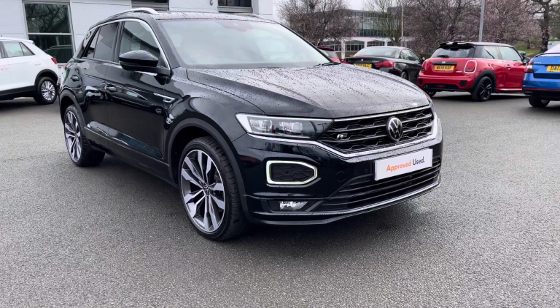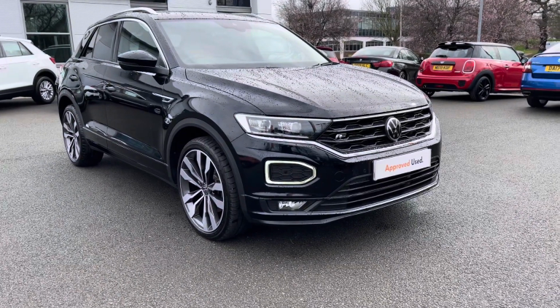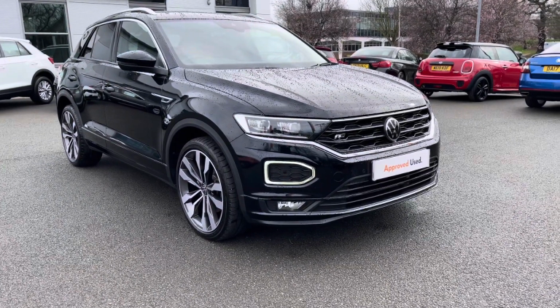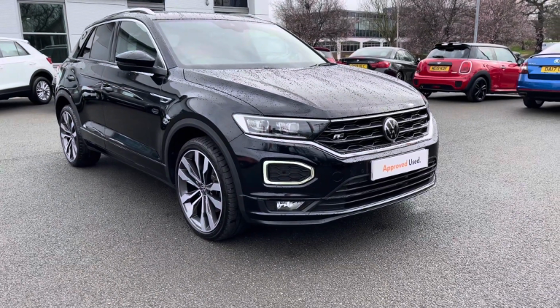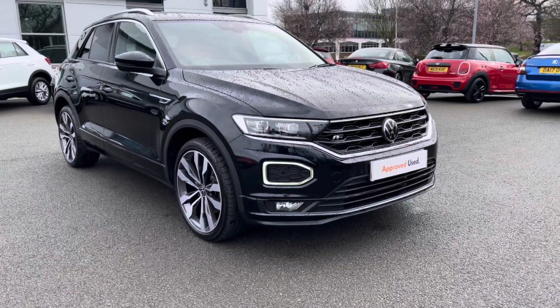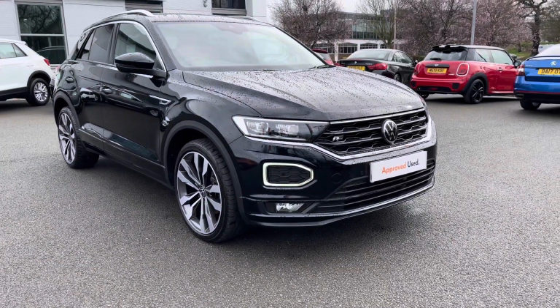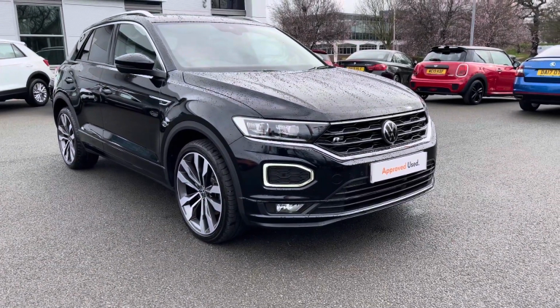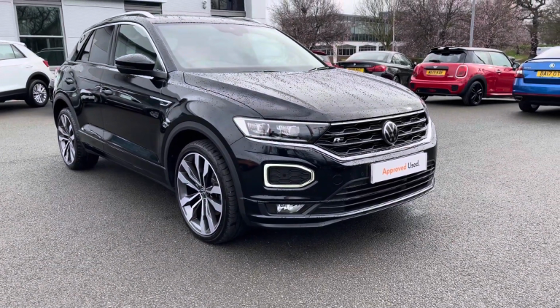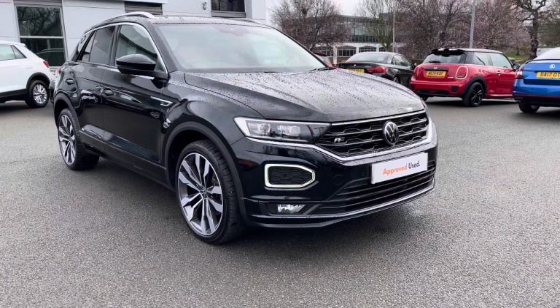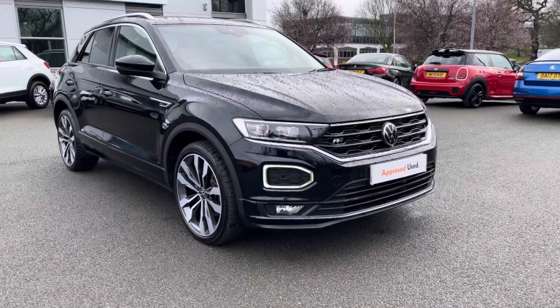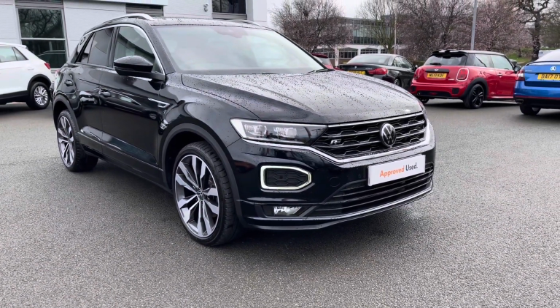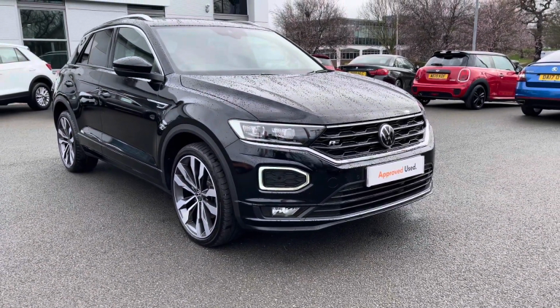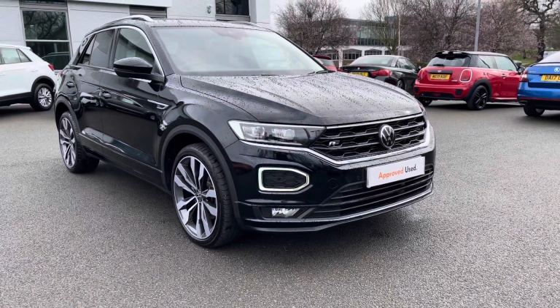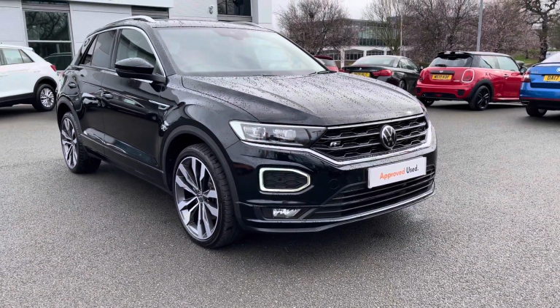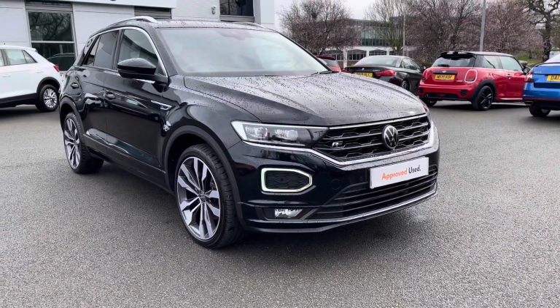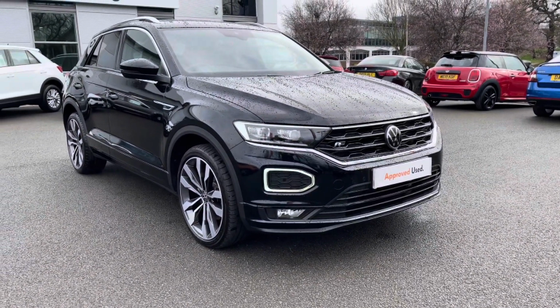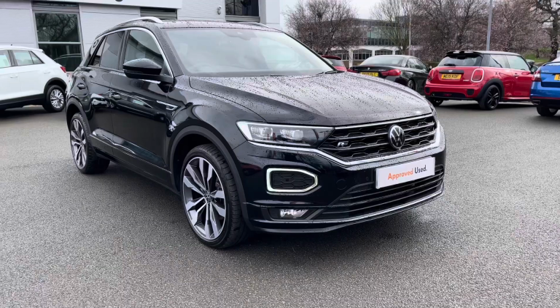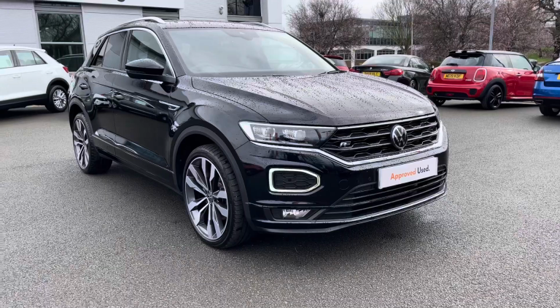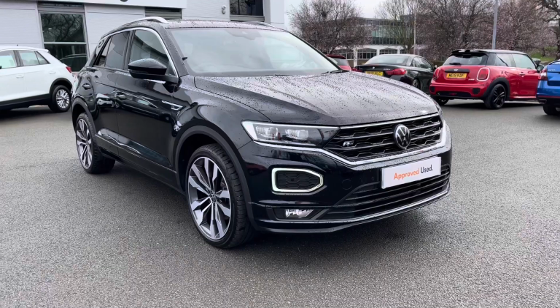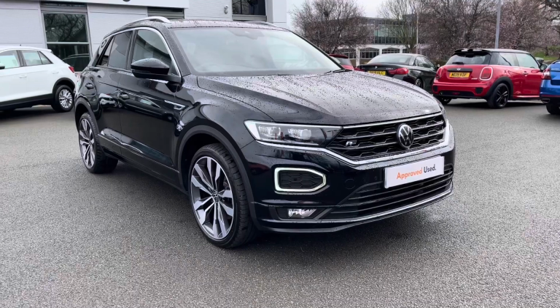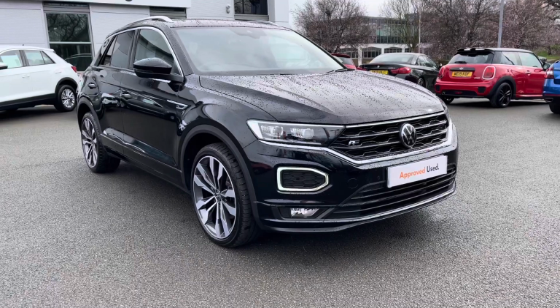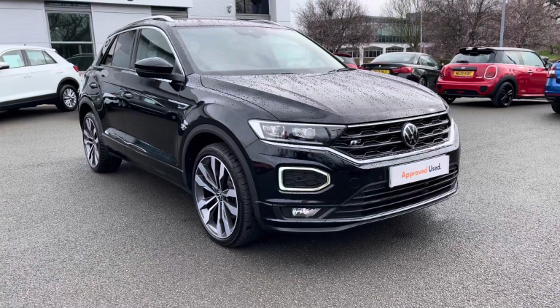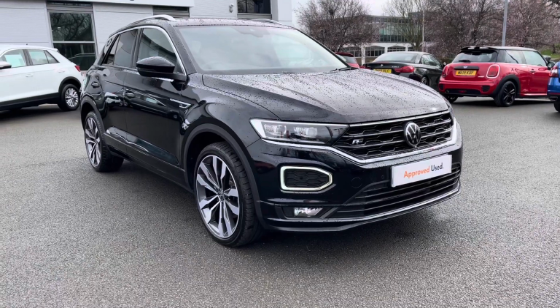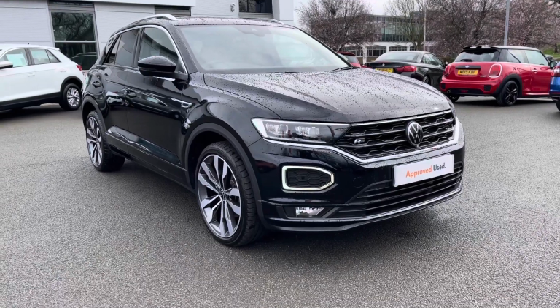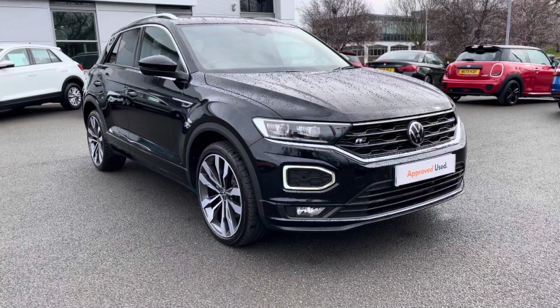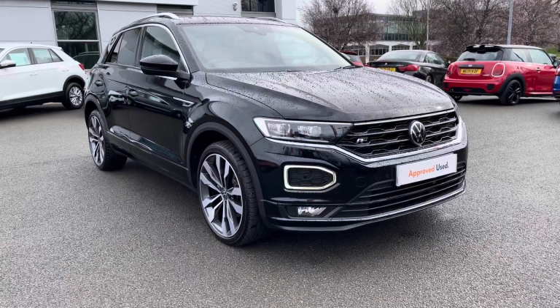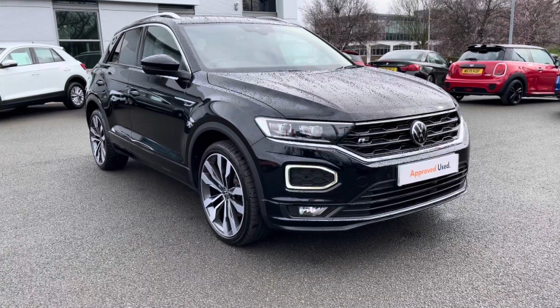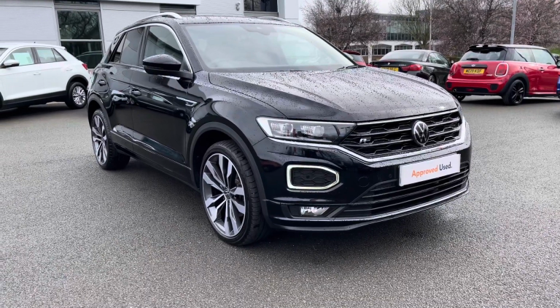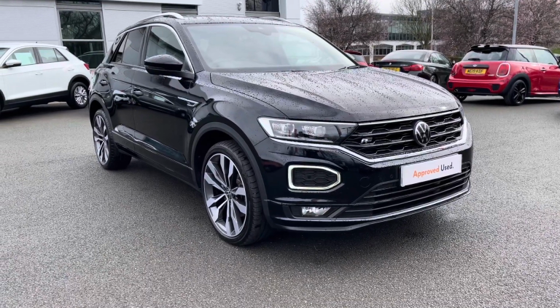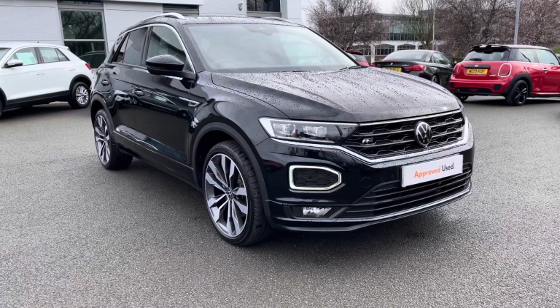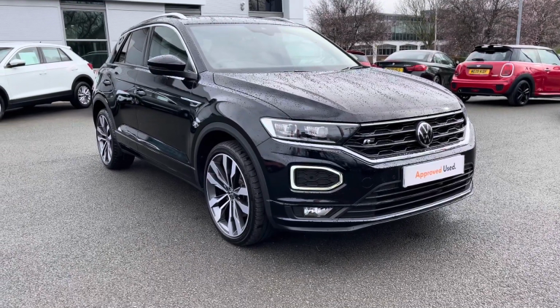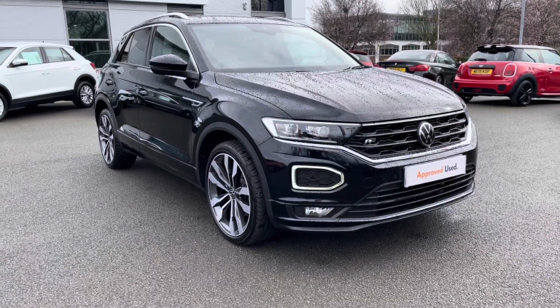It's finished in deep black pearlescence, a fantastic colour option, especially with the wheels that come with this car and also the crème accents throughout the vehicle.